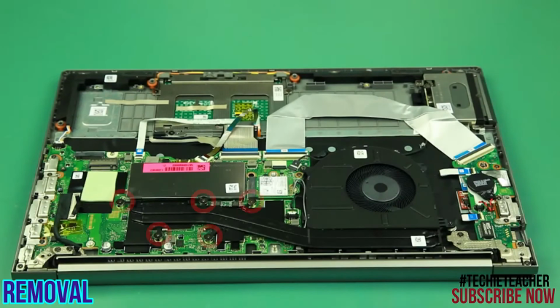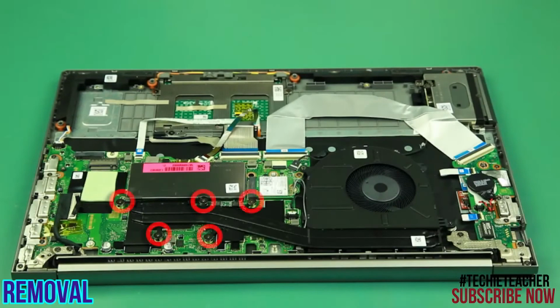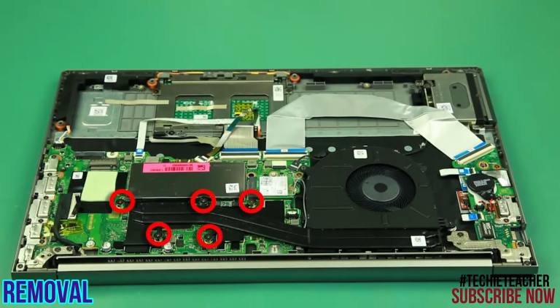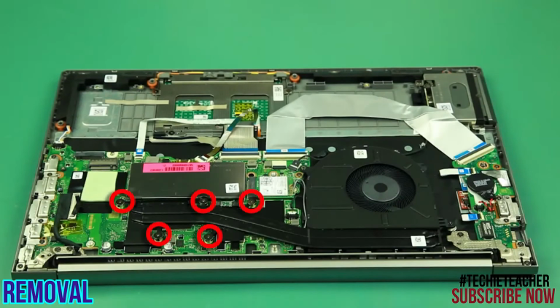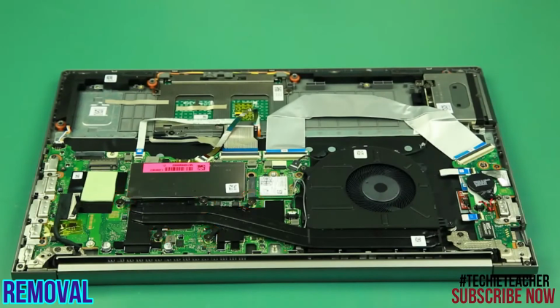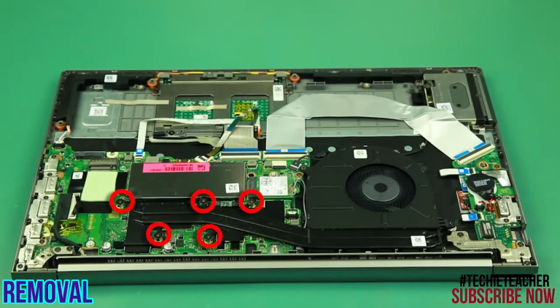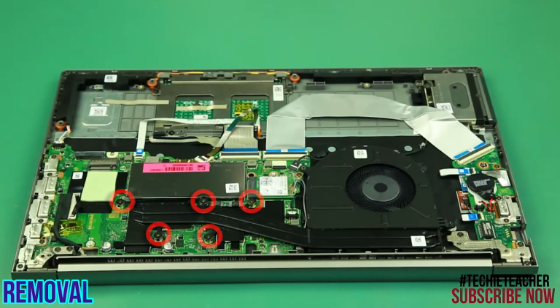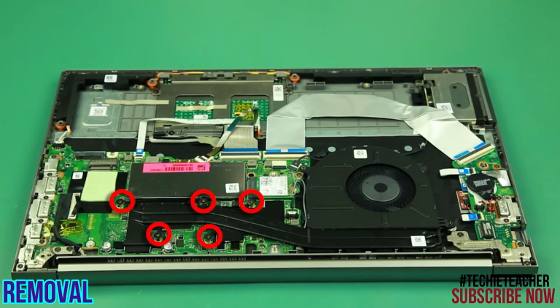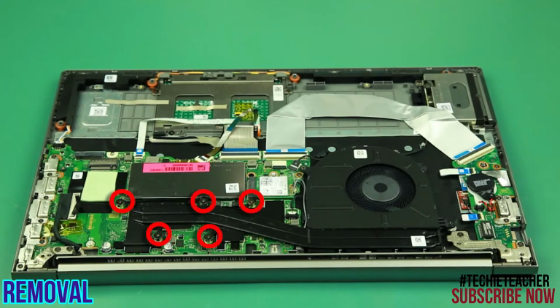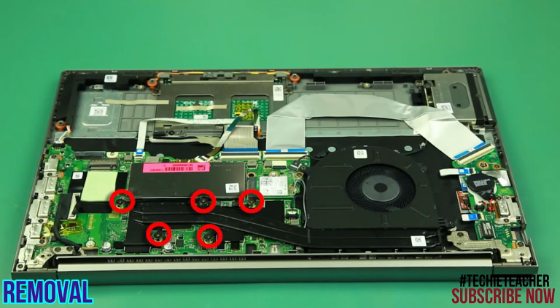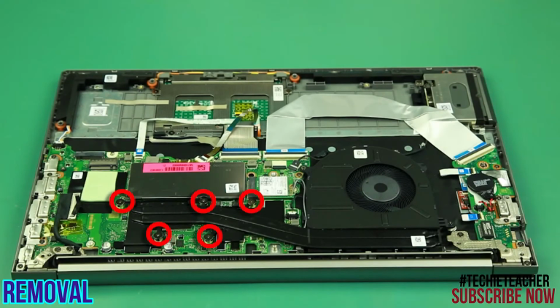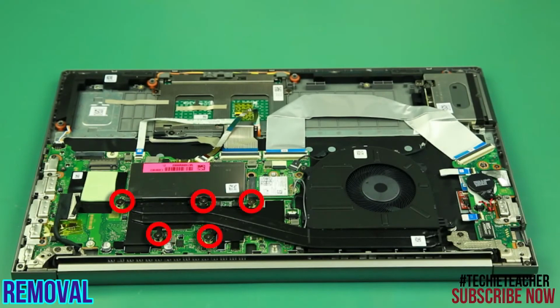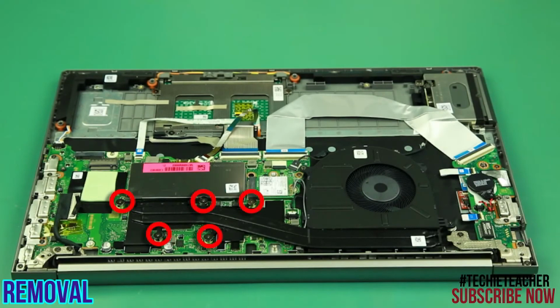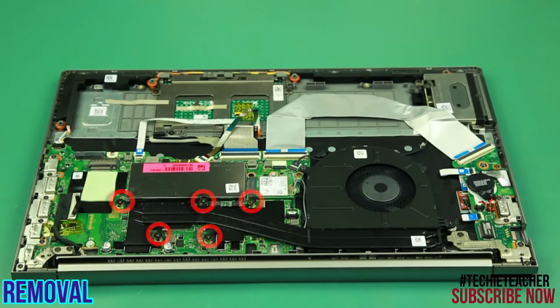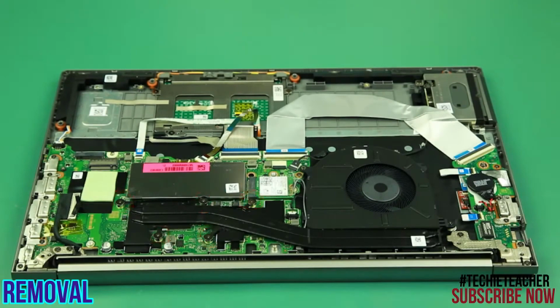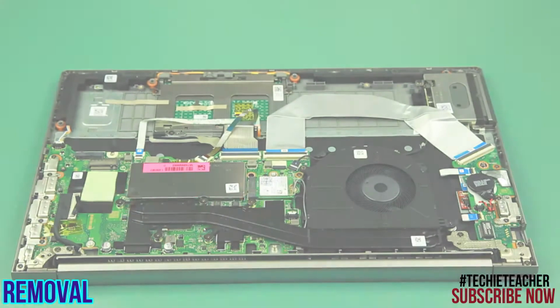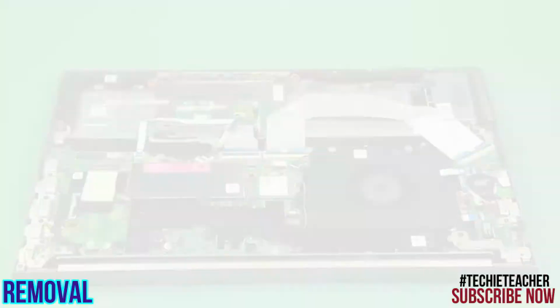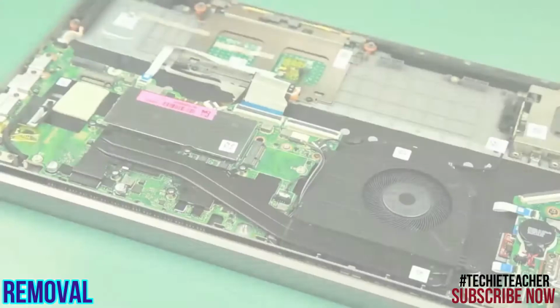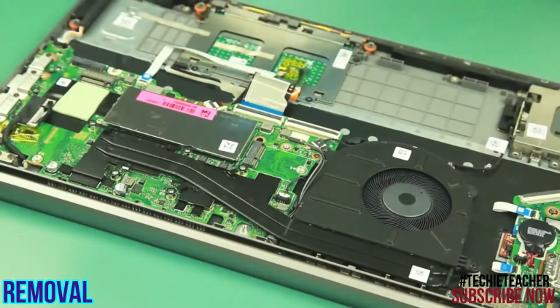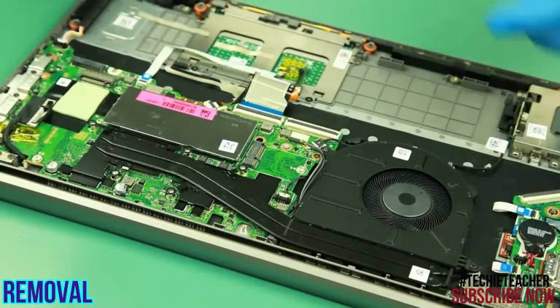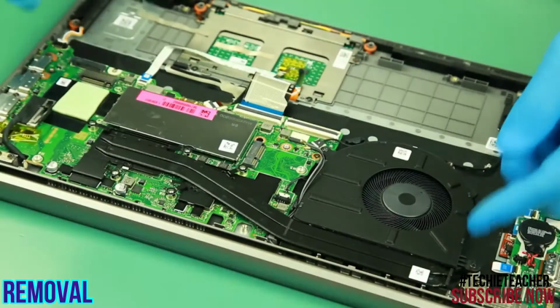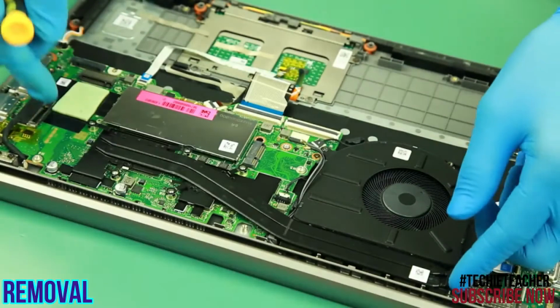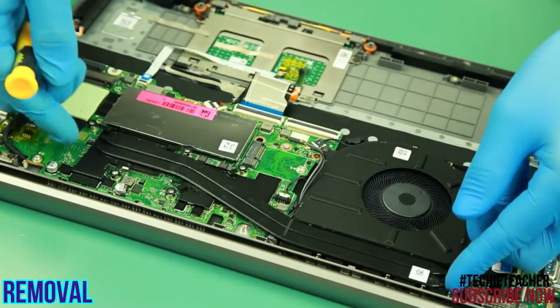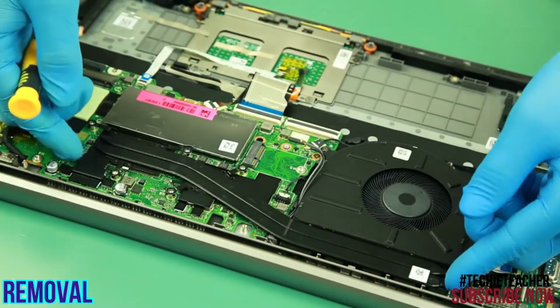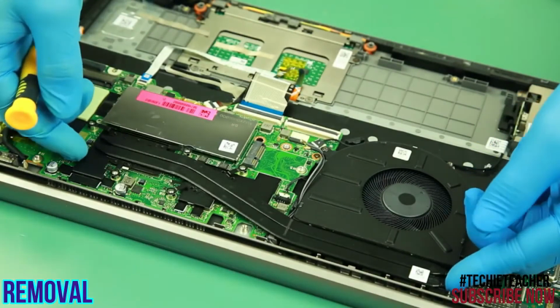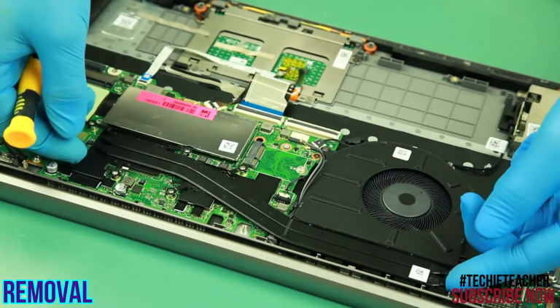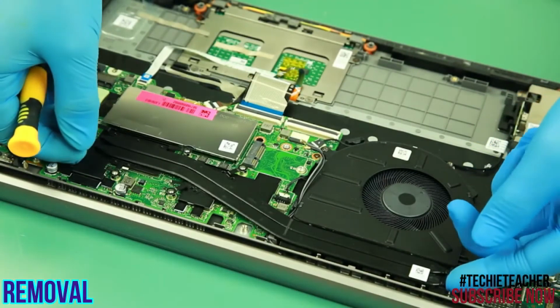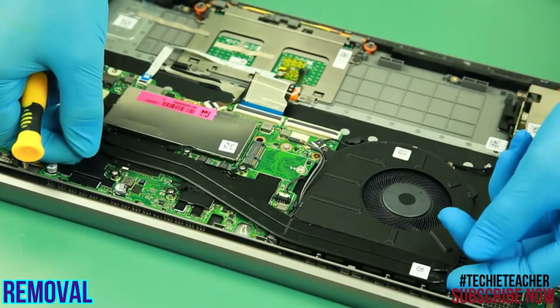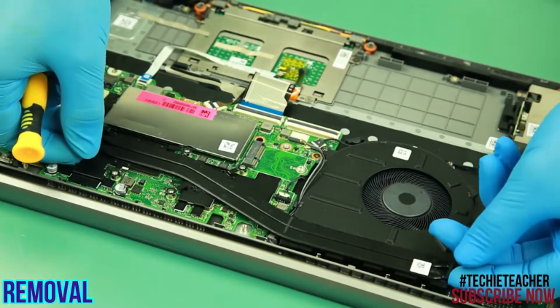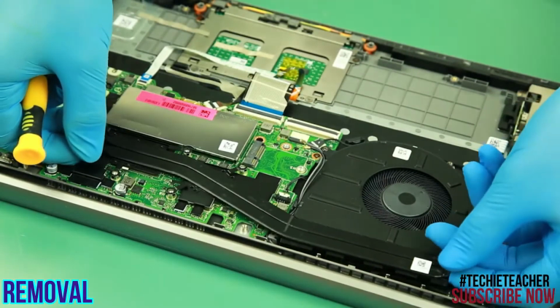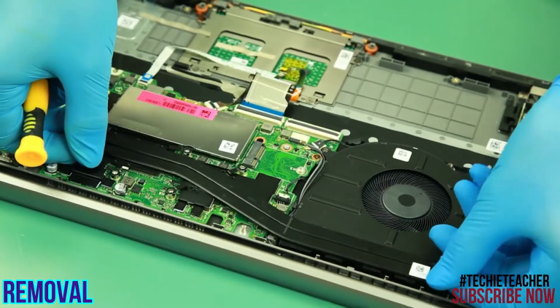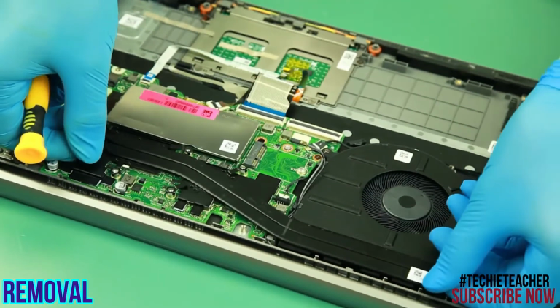Remove 5 screws. Carefully detach and remove the heat sink.